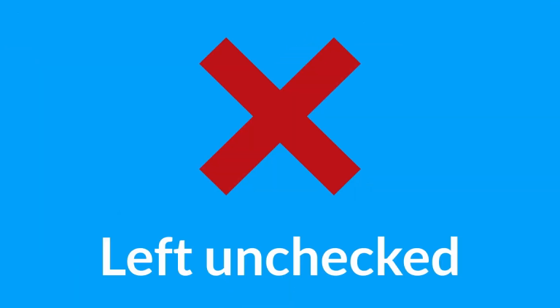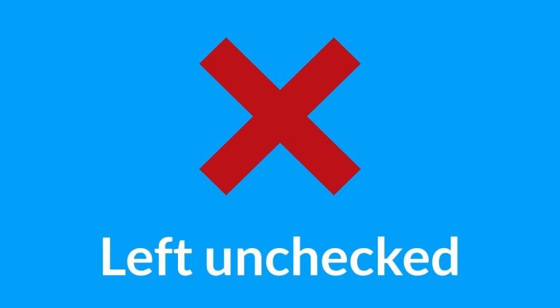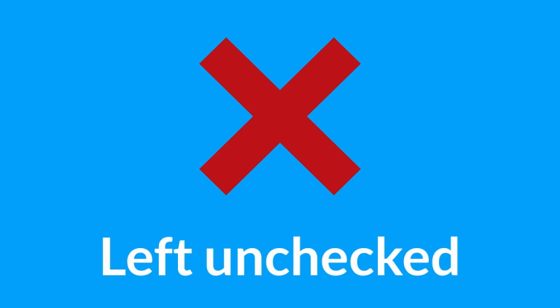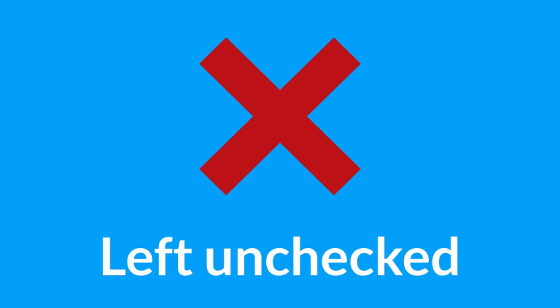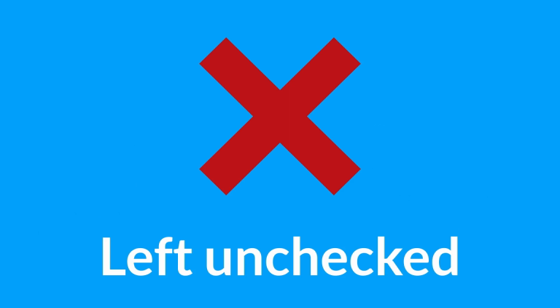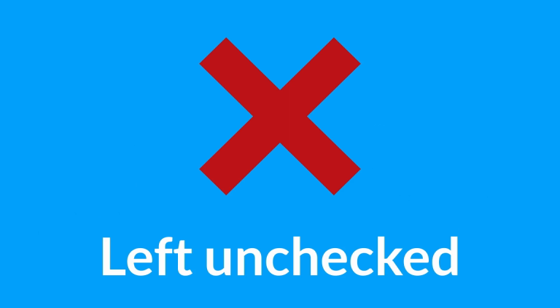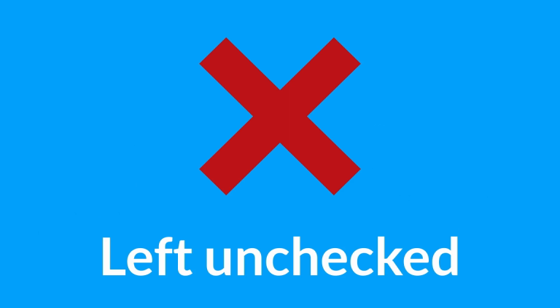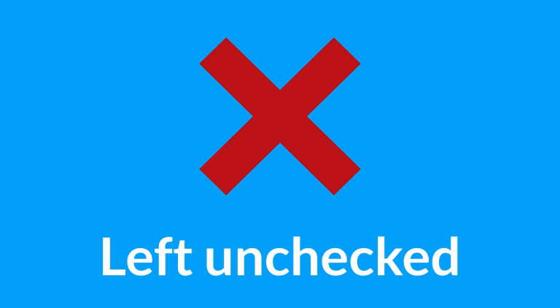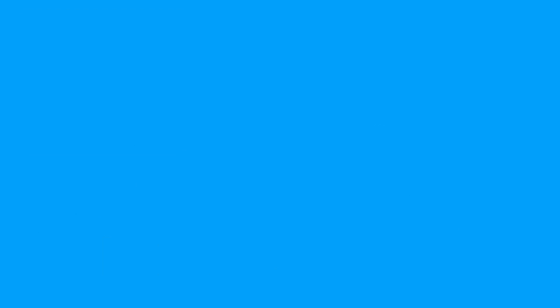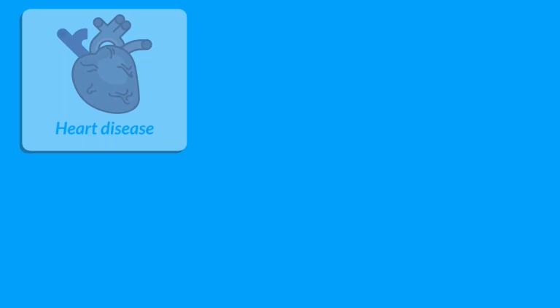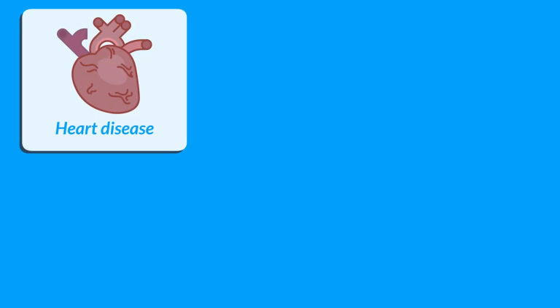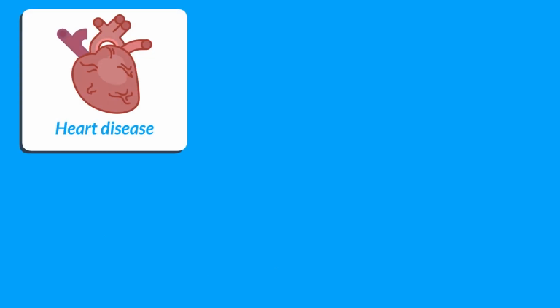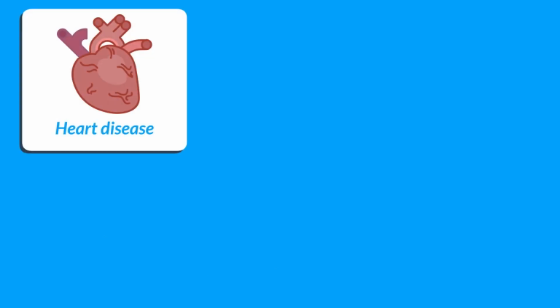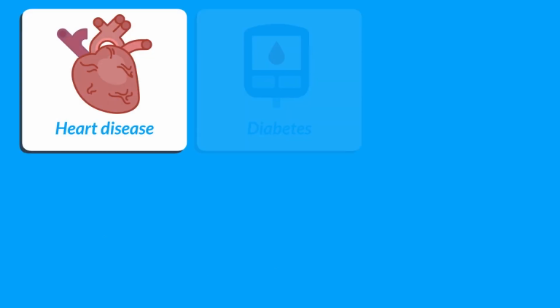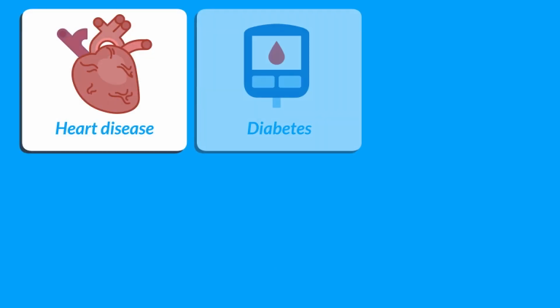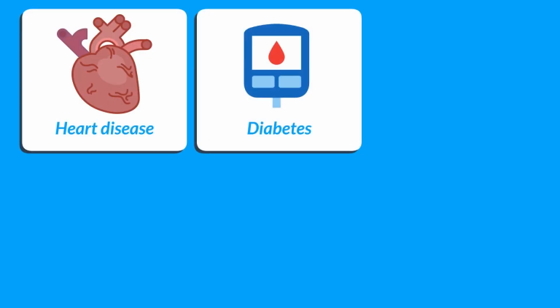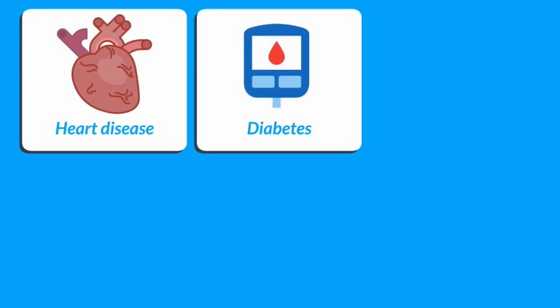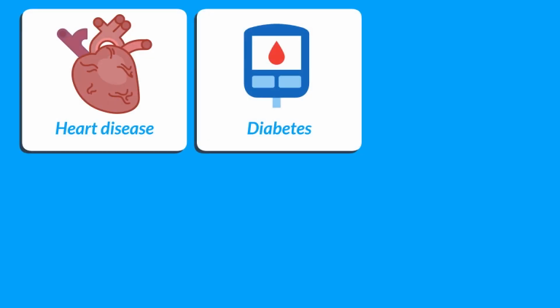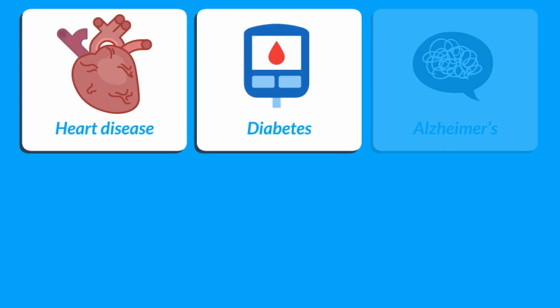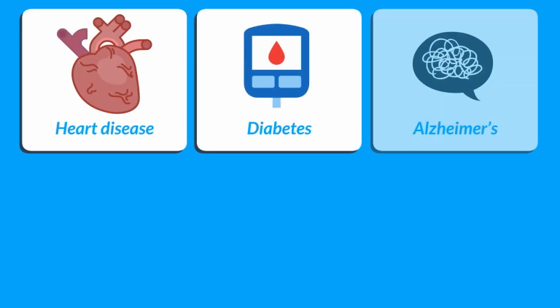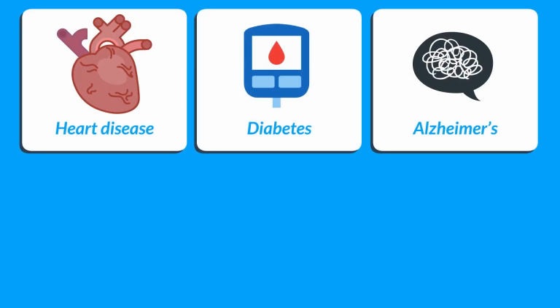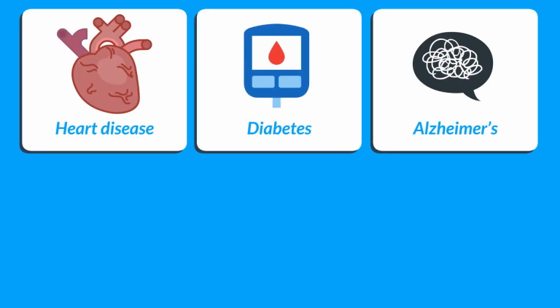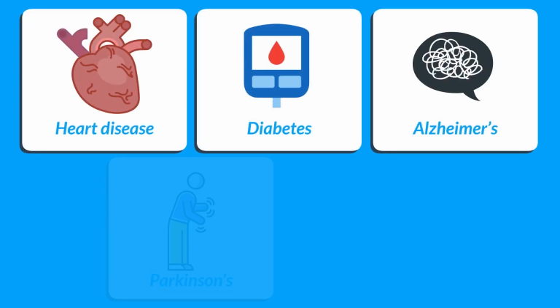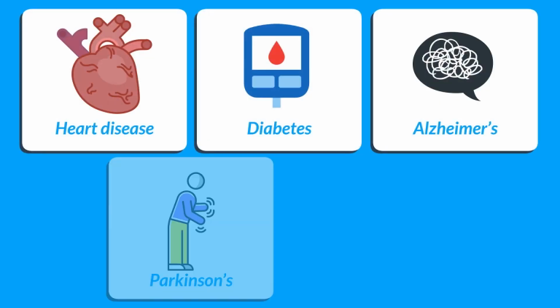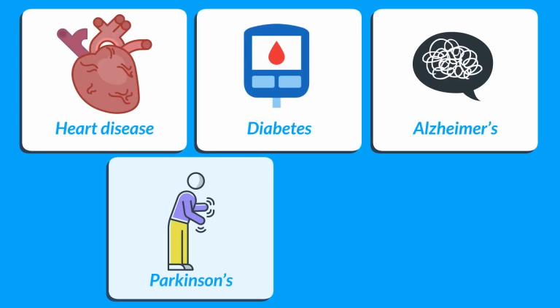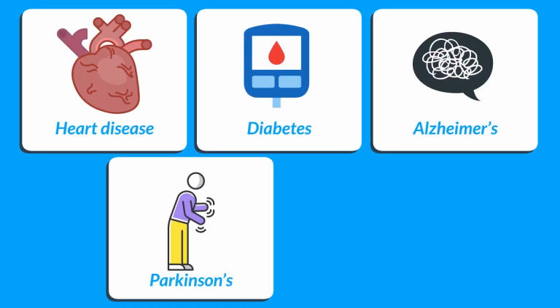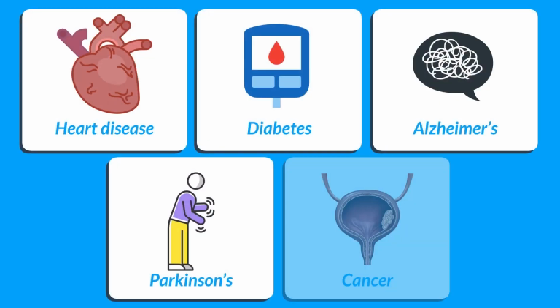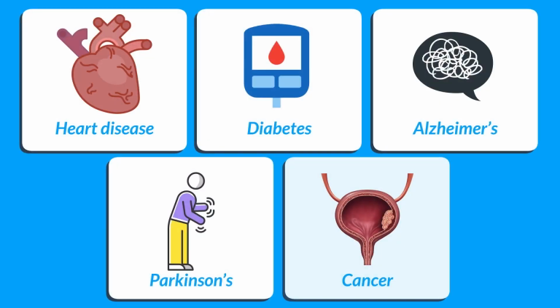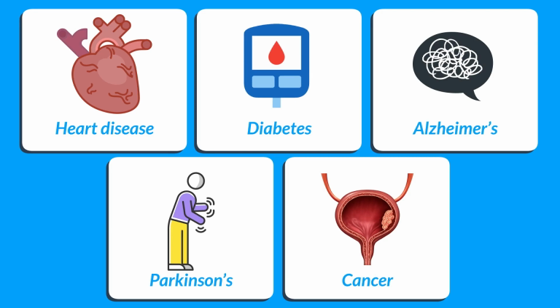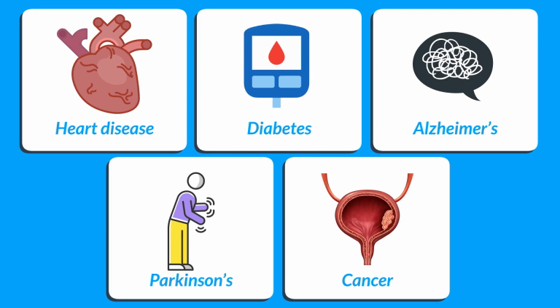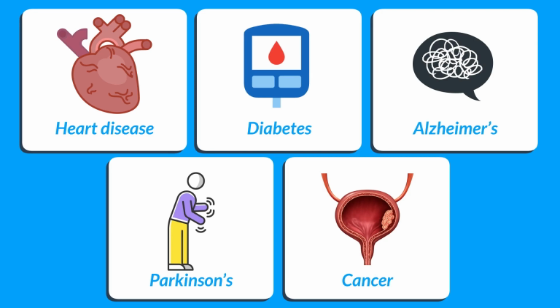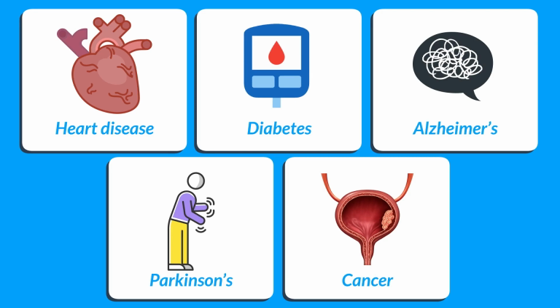Left unchecked, chronic inflammation leads to heart disease, diabetes, Alzheimer's, Parkinson's and even cancer.